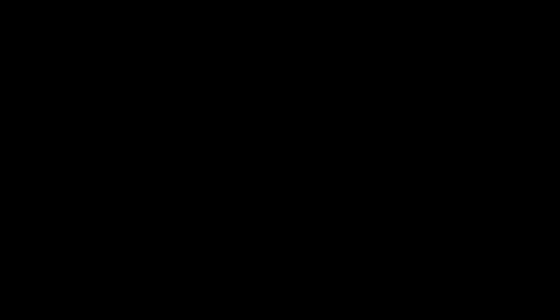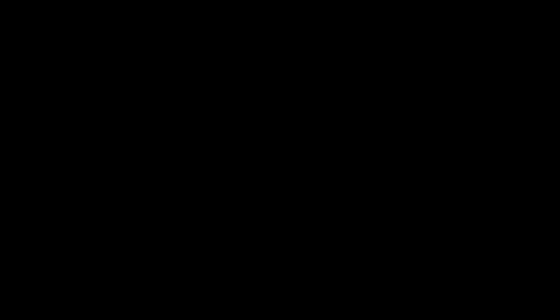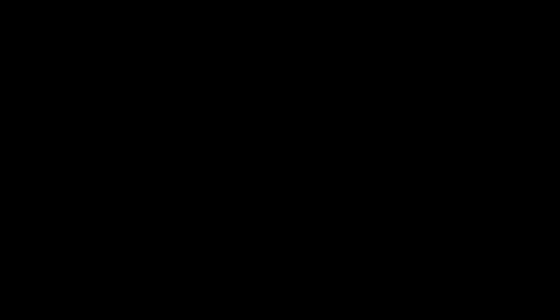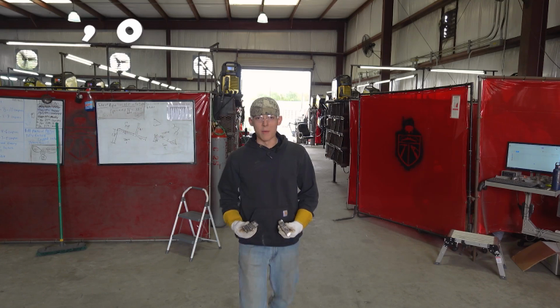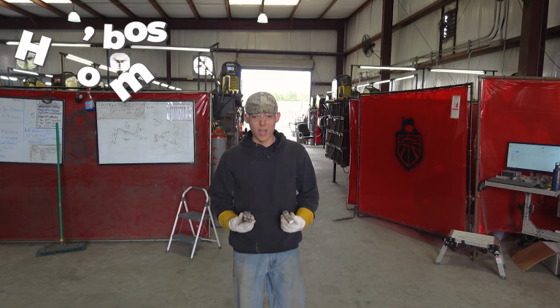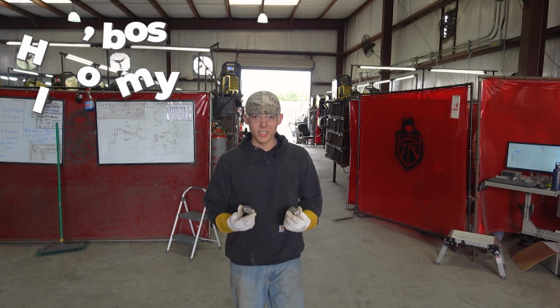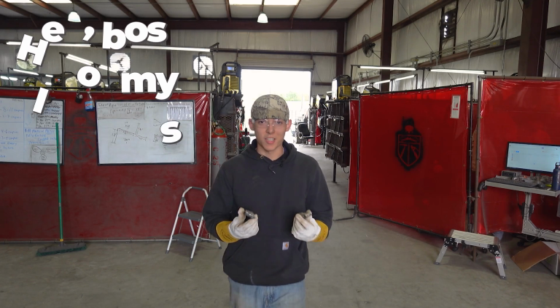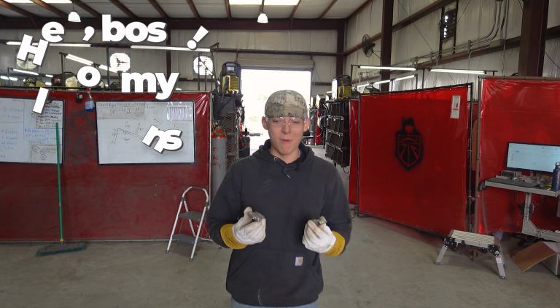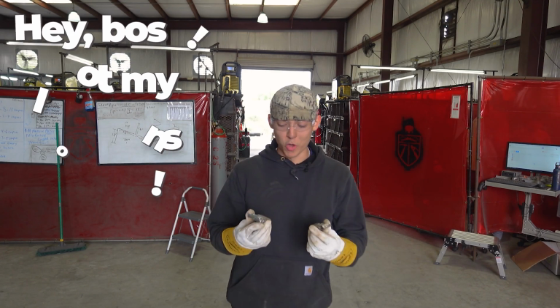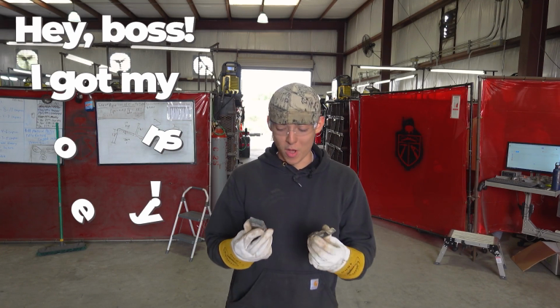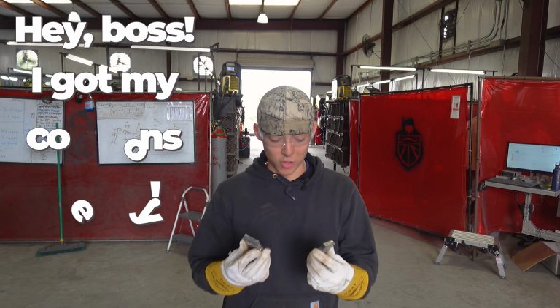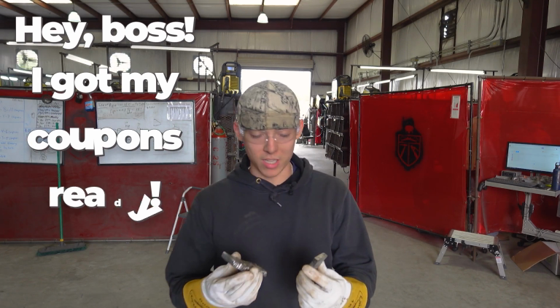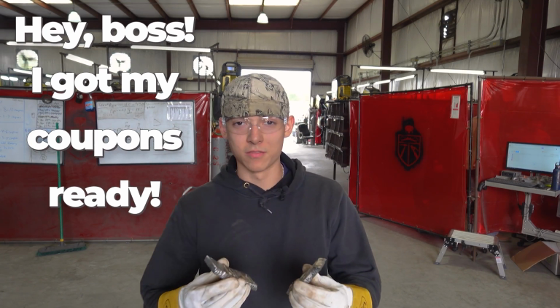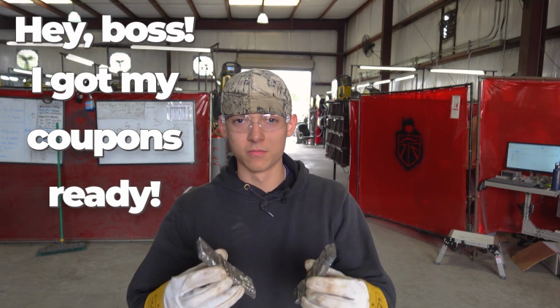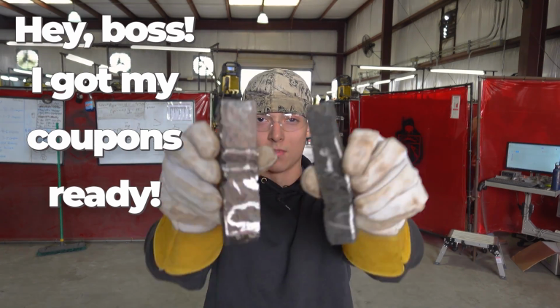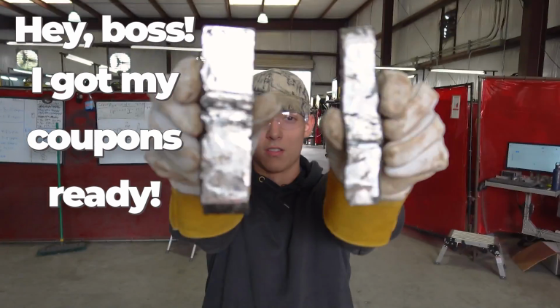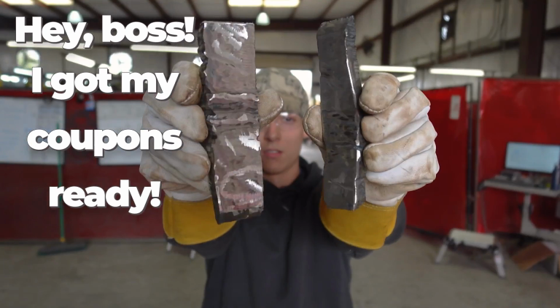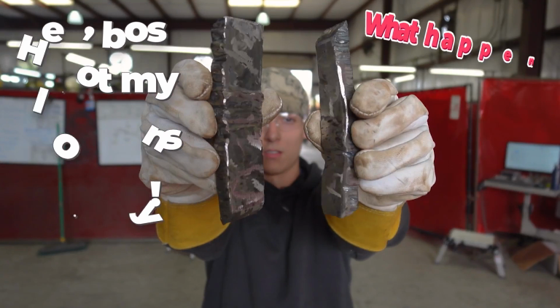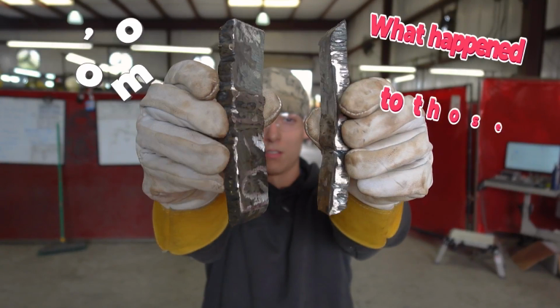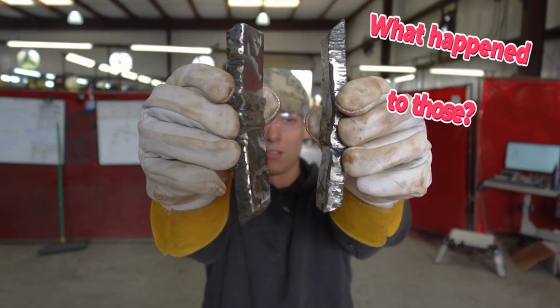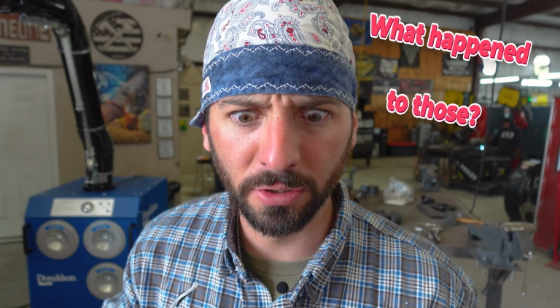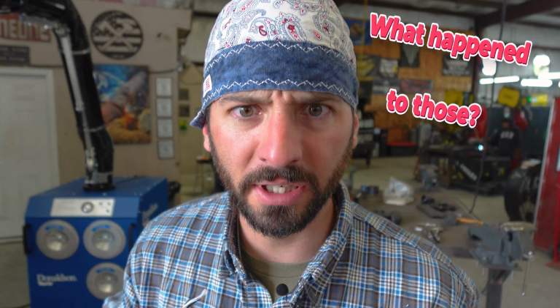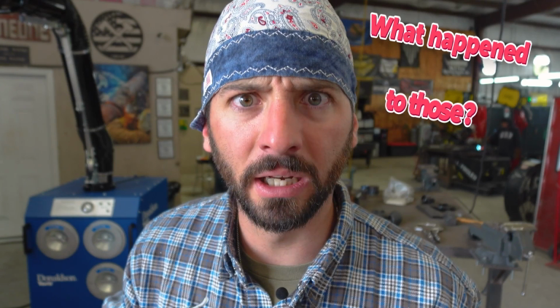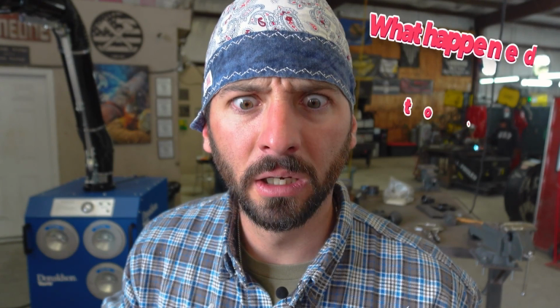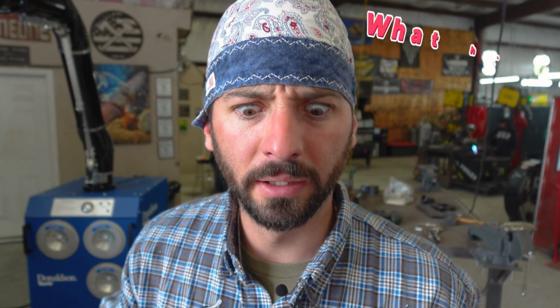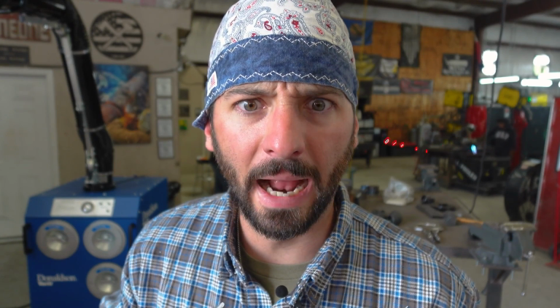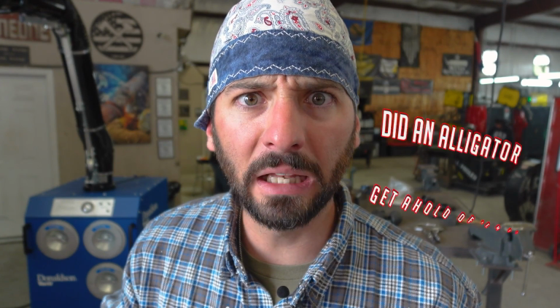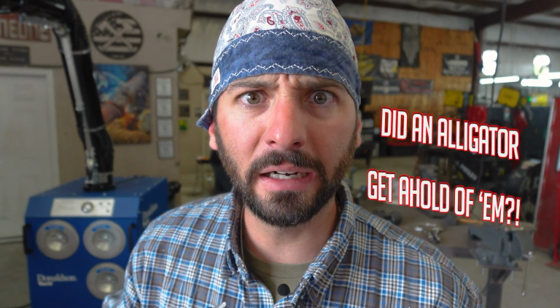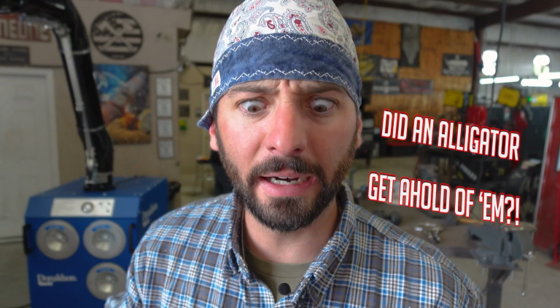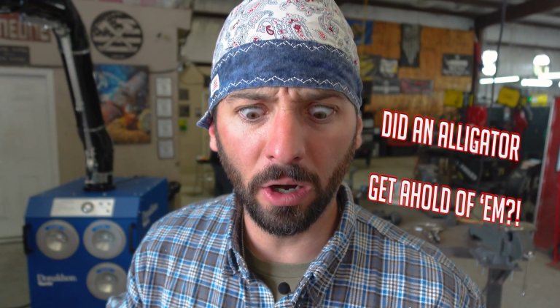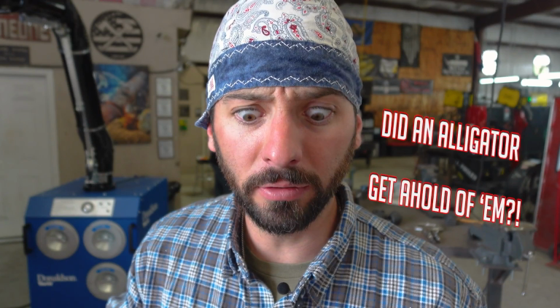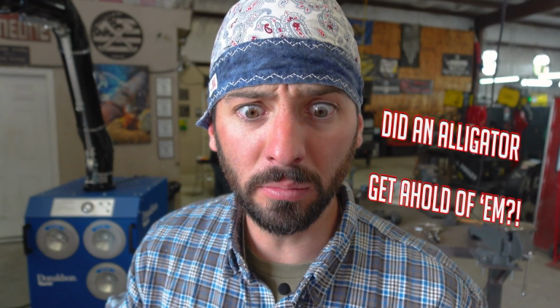Hey boss, I got my coupons ready. What happened to those? Did the alligator get a hold of them?